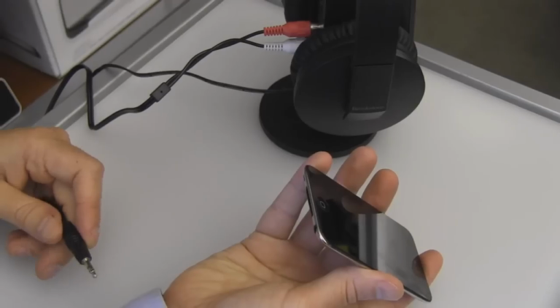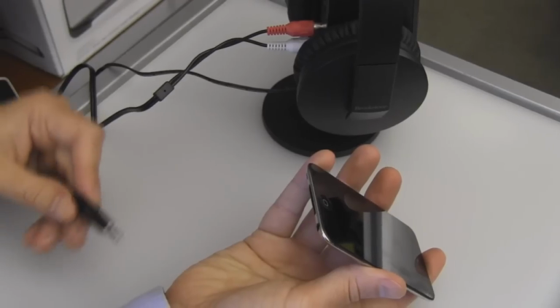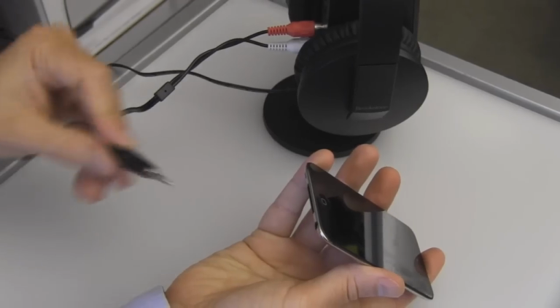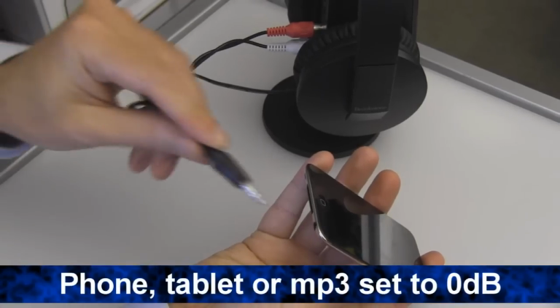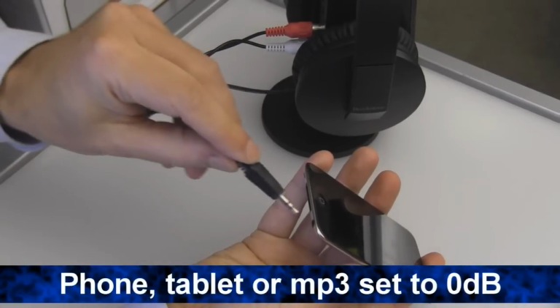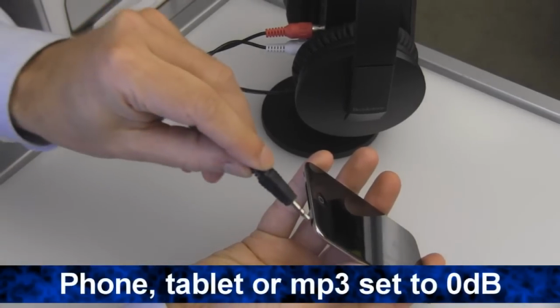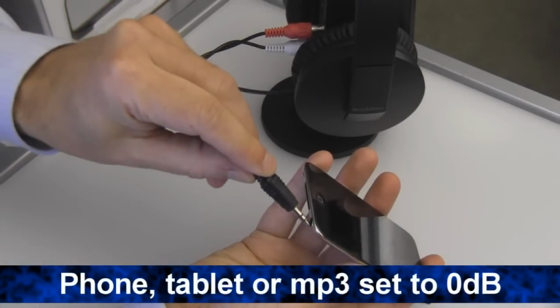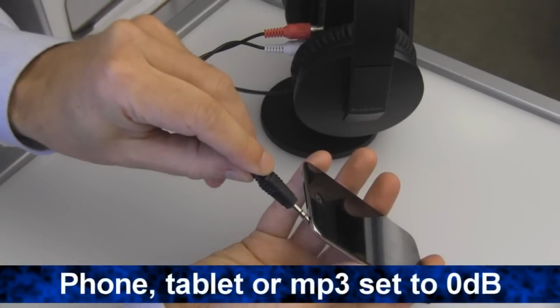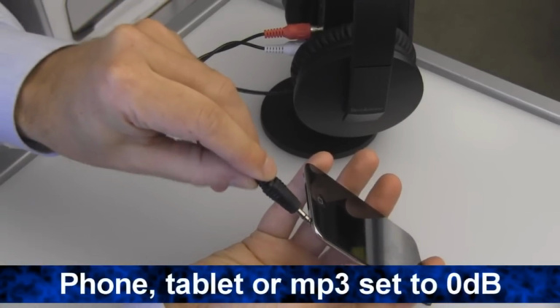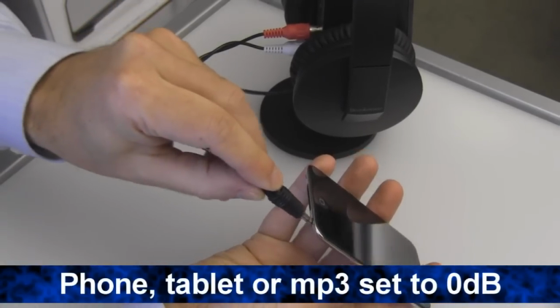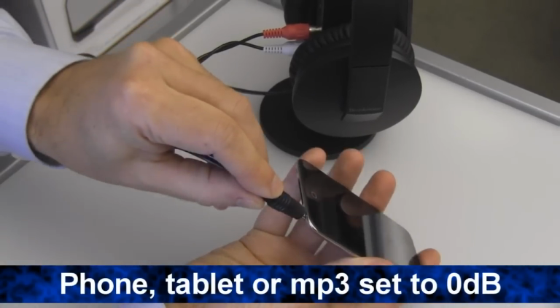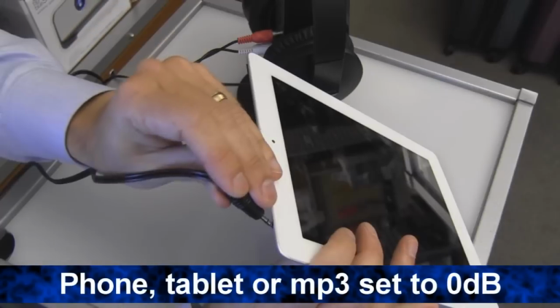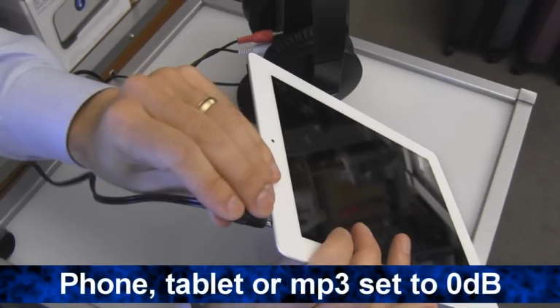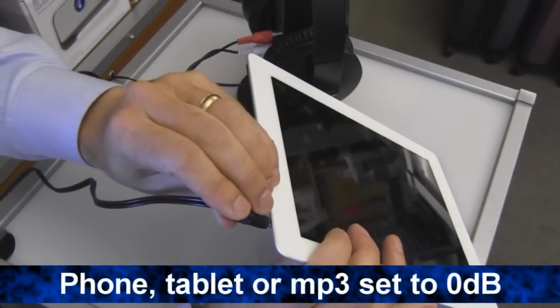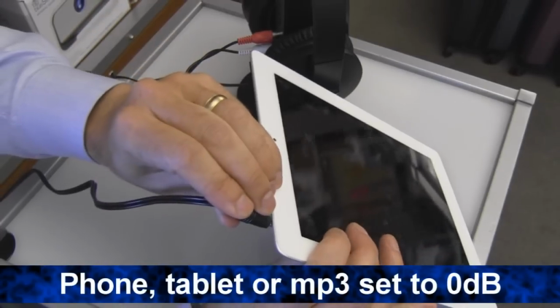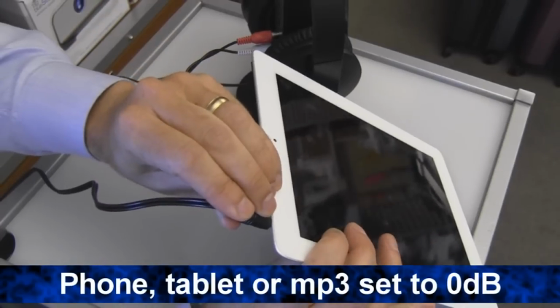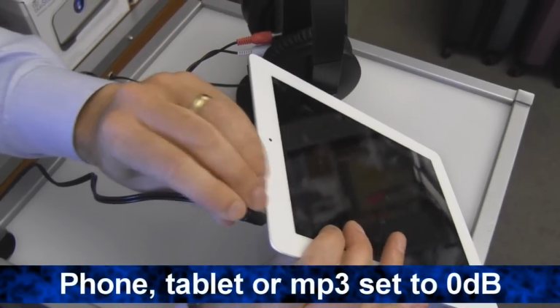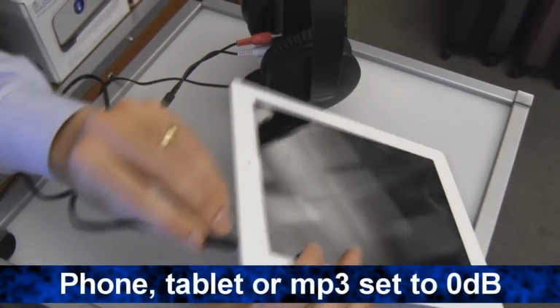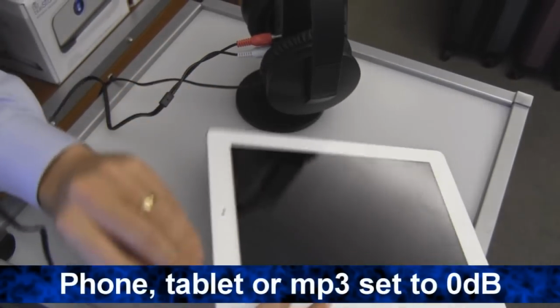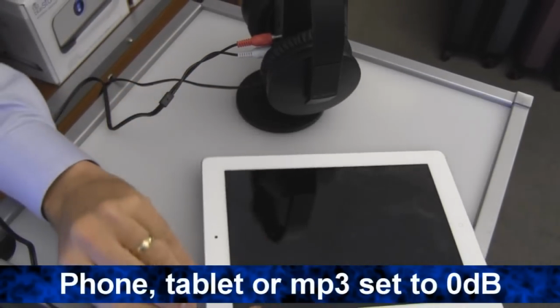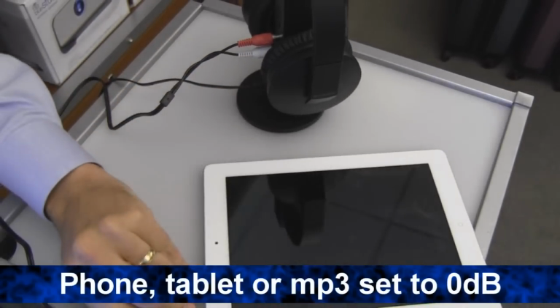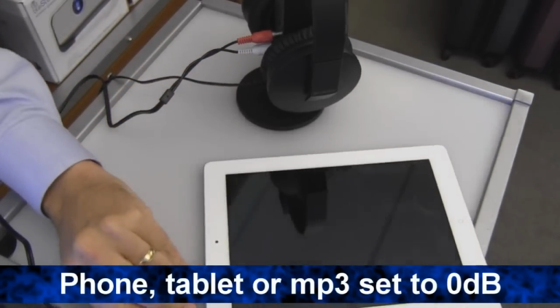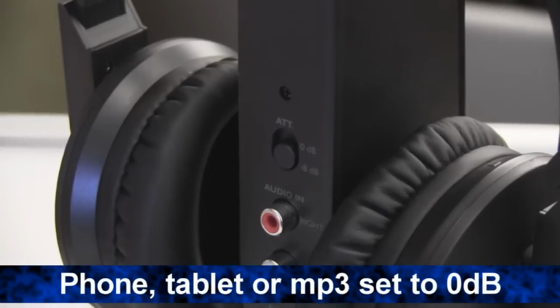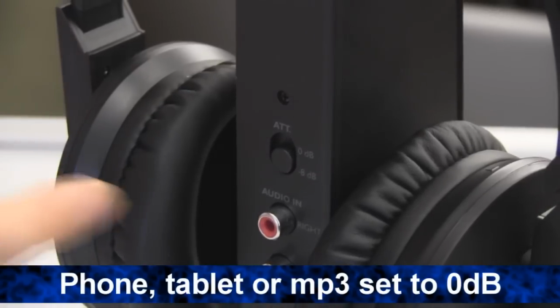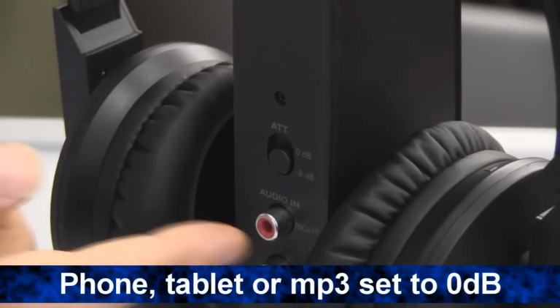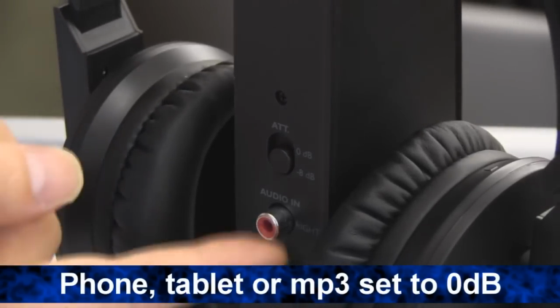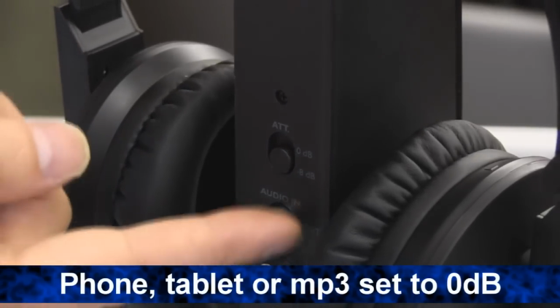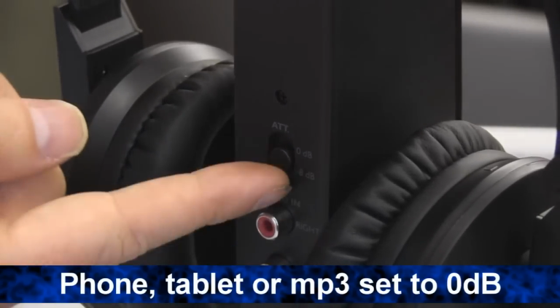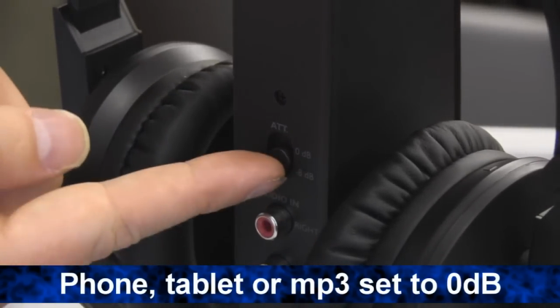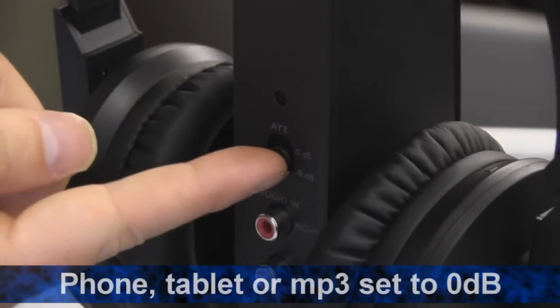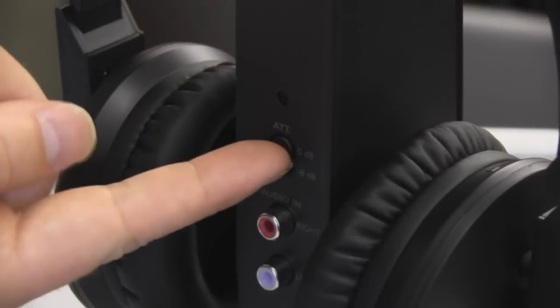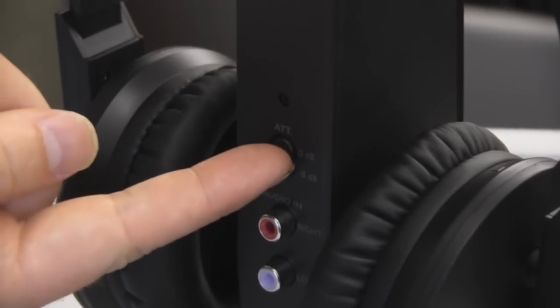If you're connecting to a CD or MP3 player, phone, or tablet, set the attenuation to 0 dB.